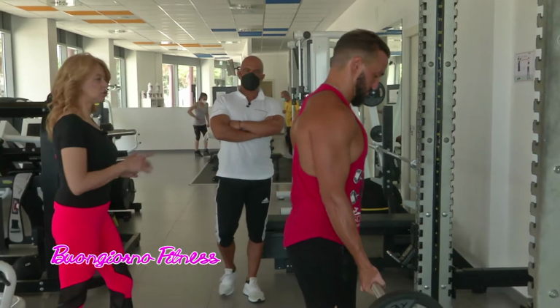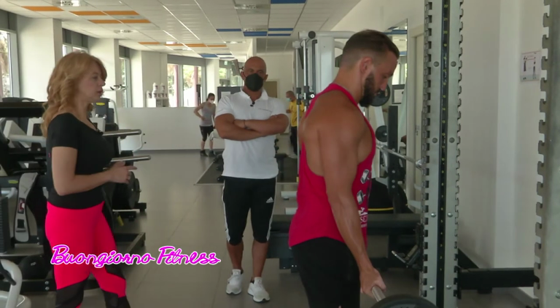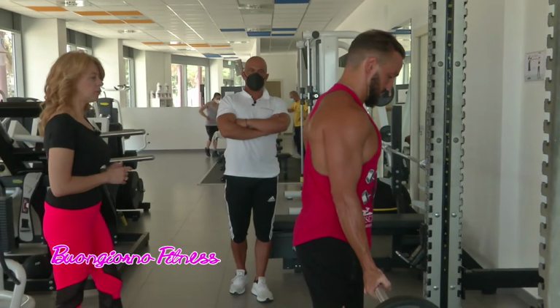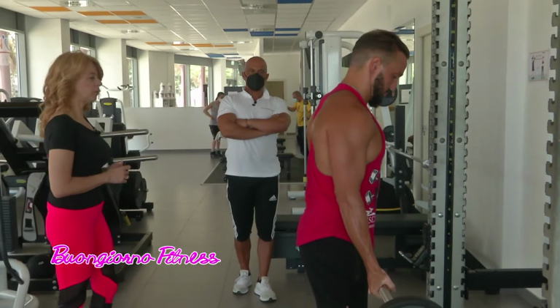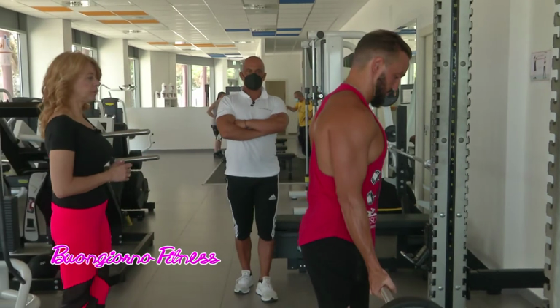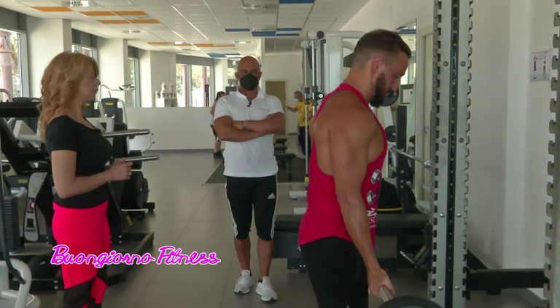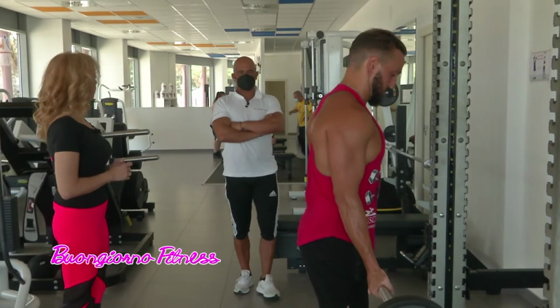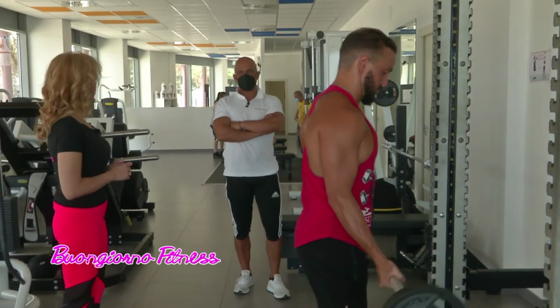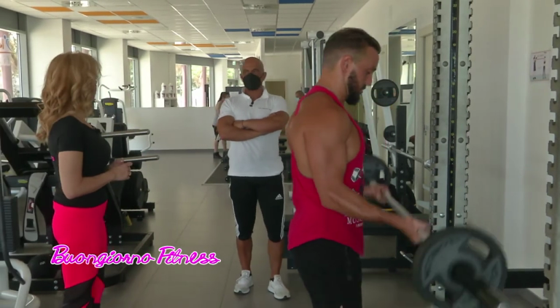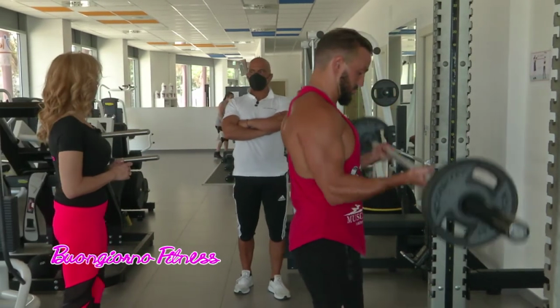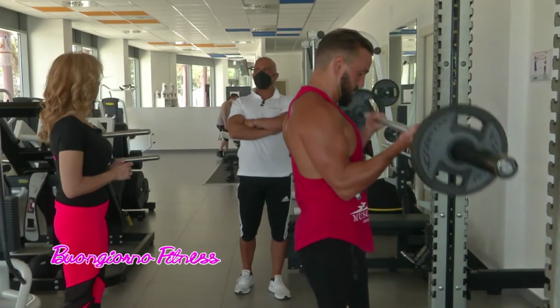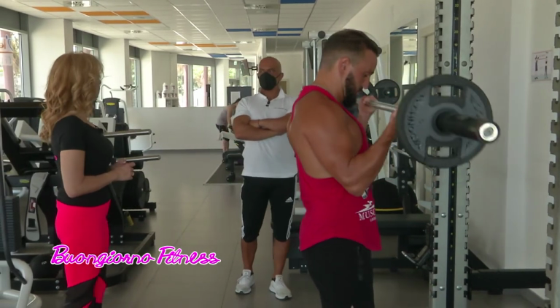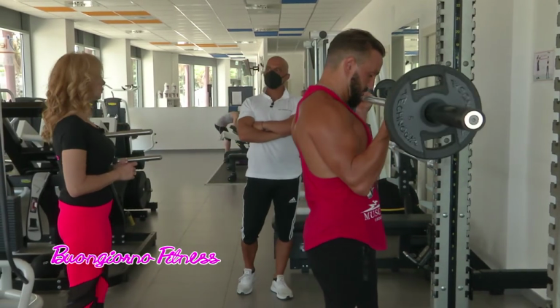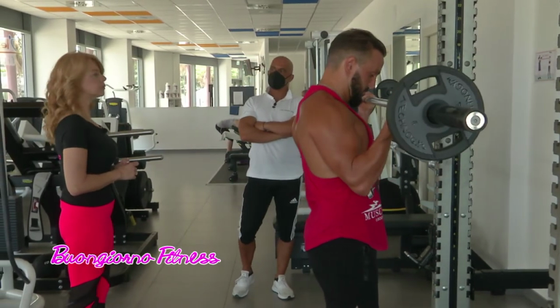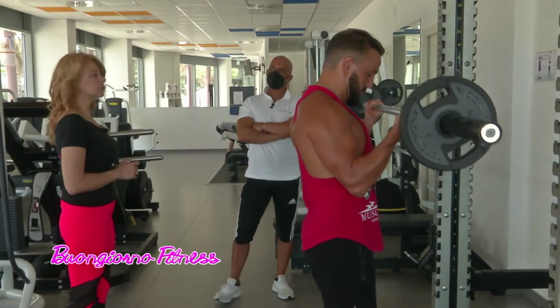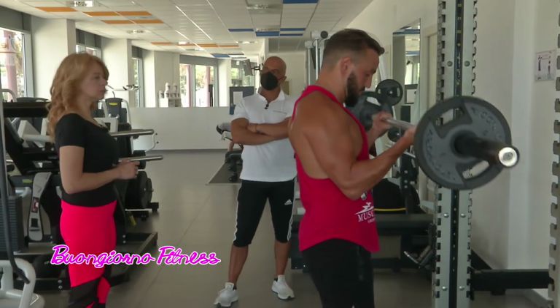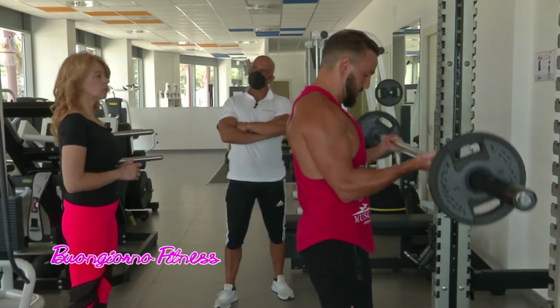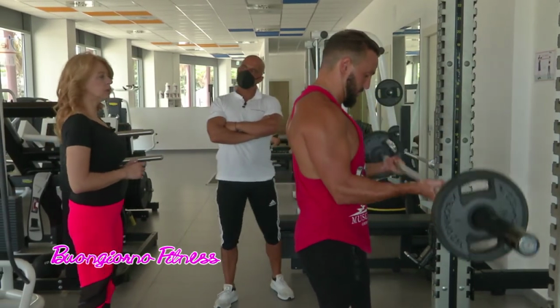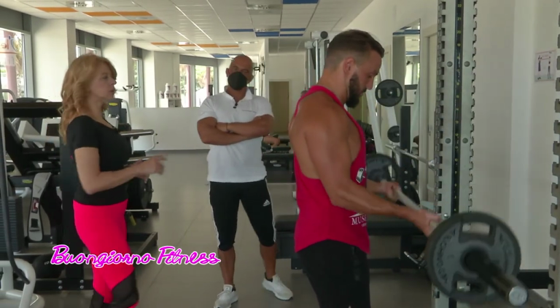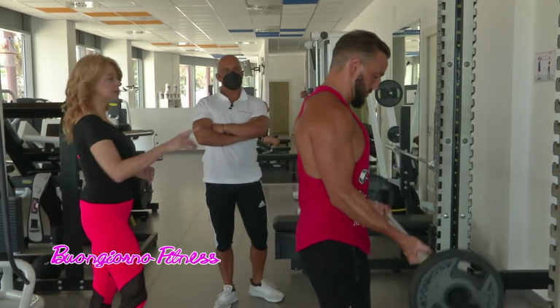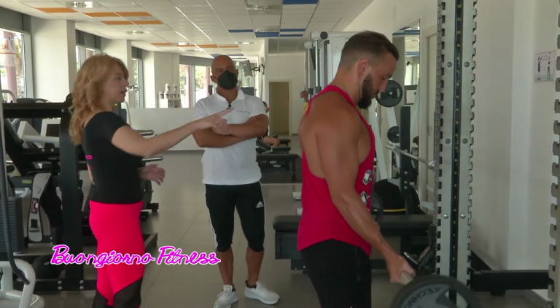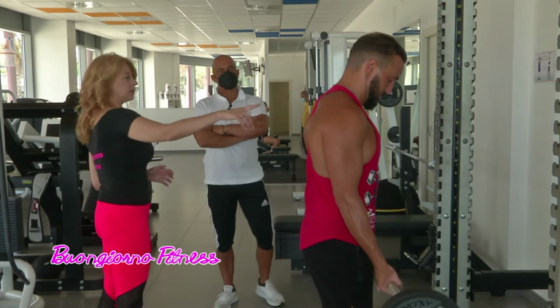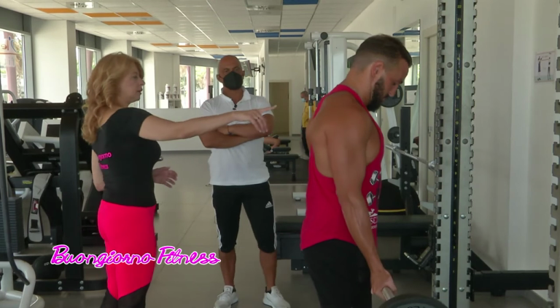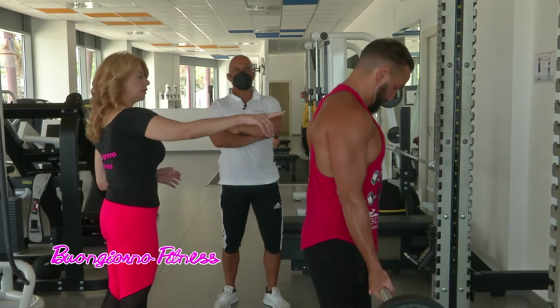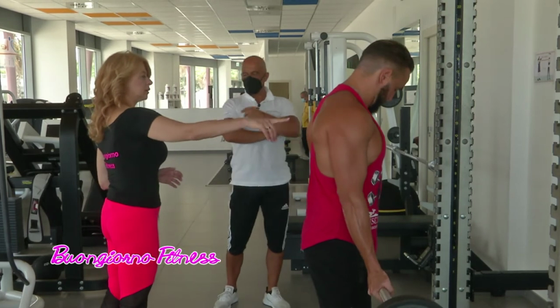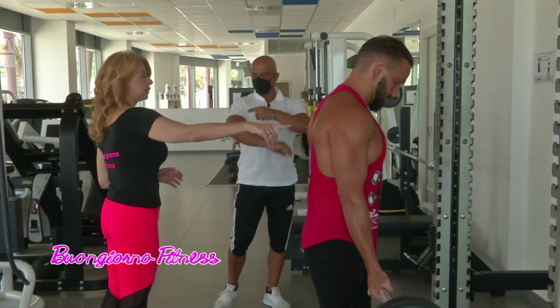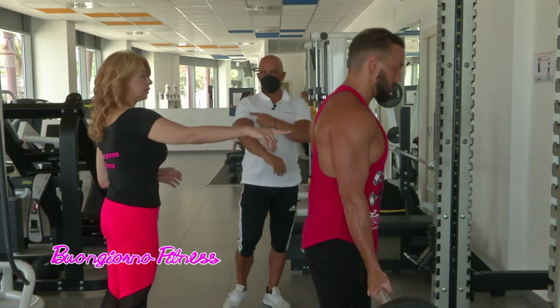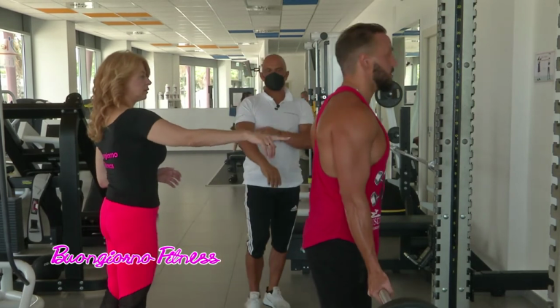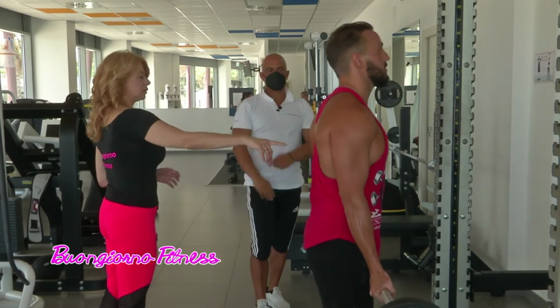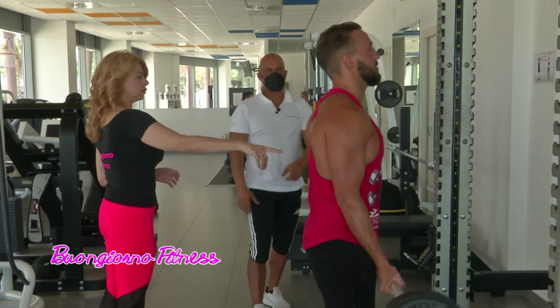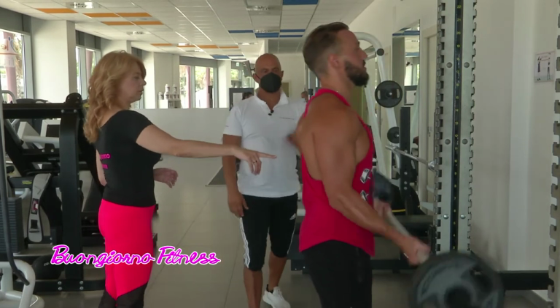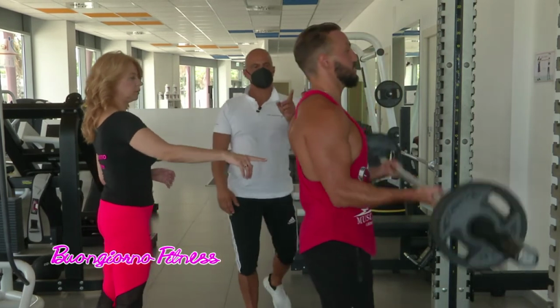Quali parti del corpo sviluppa questo esercizio? Solo ed esclusivamente il bicipite. Quindi questa parte? Questa parte.